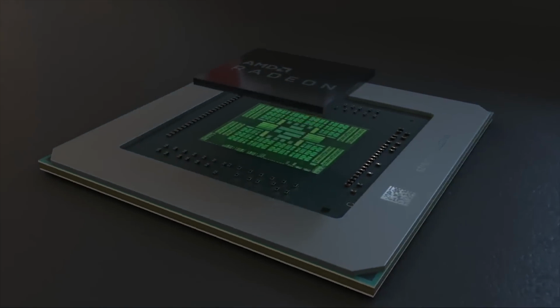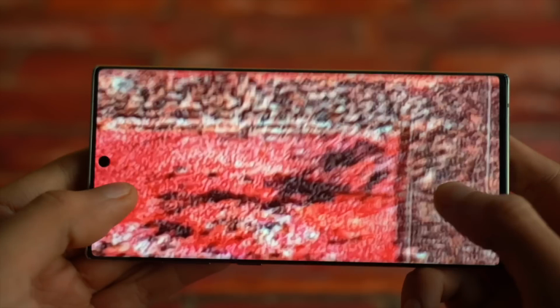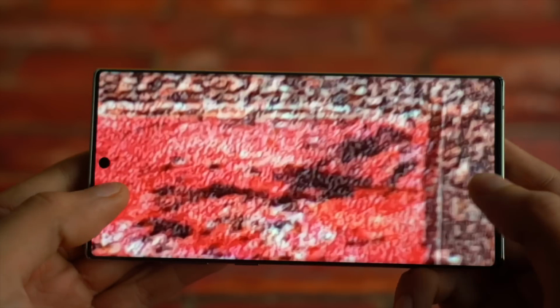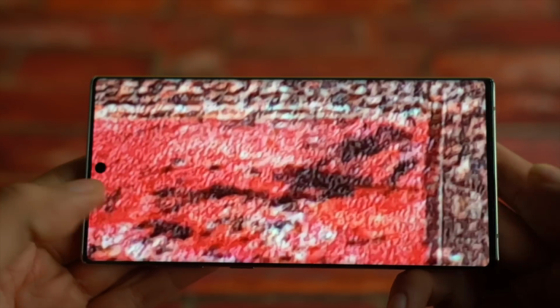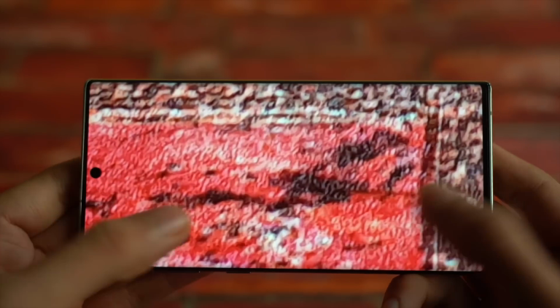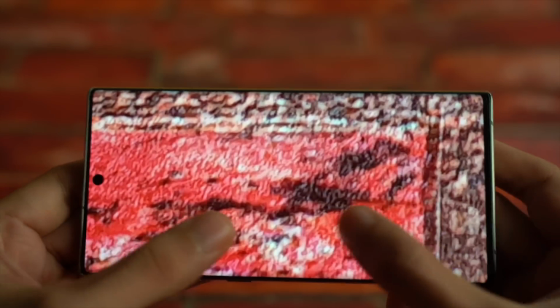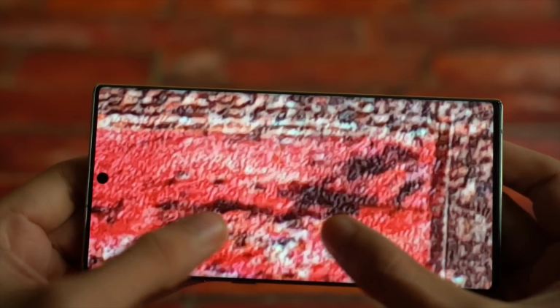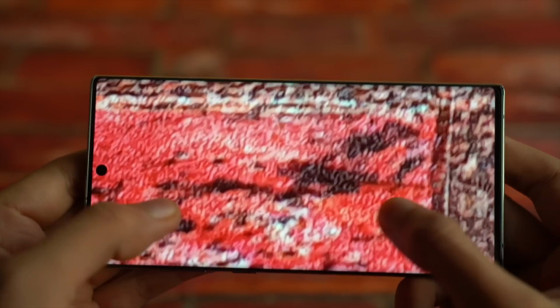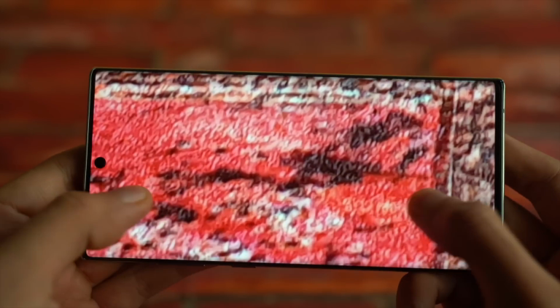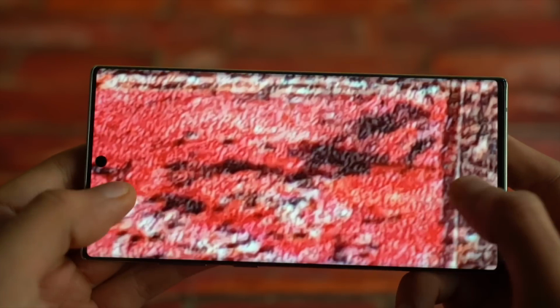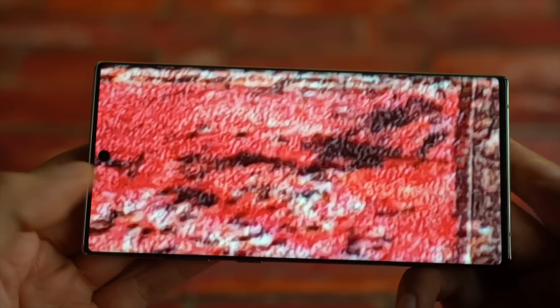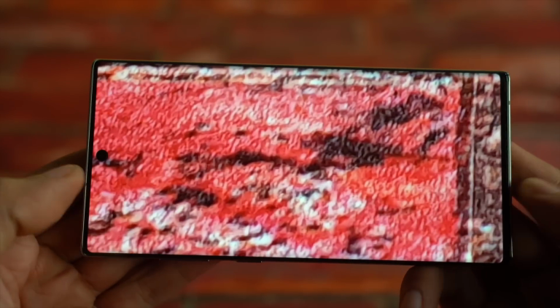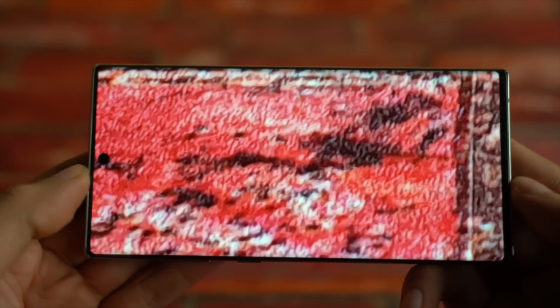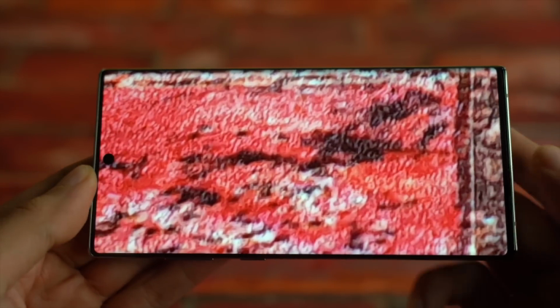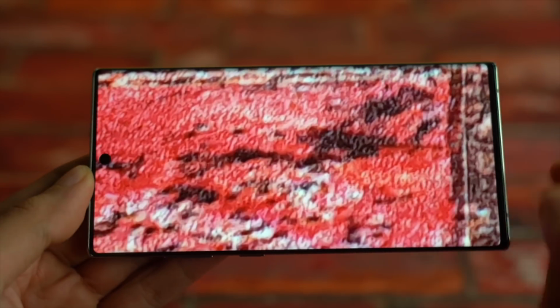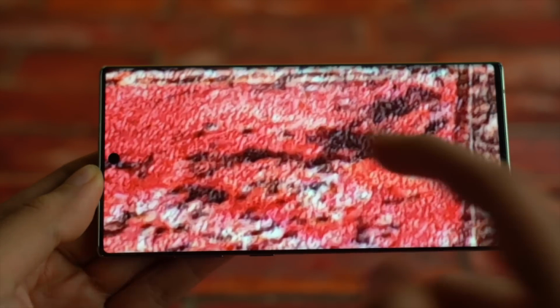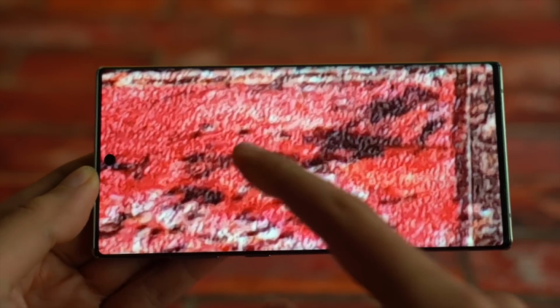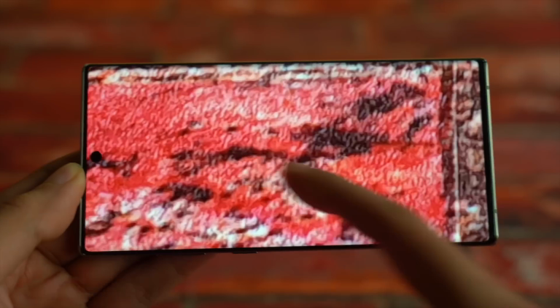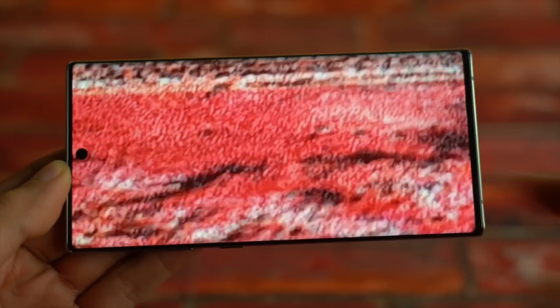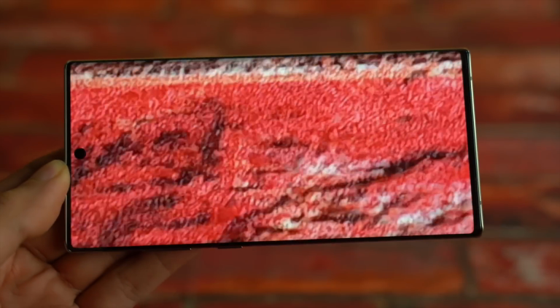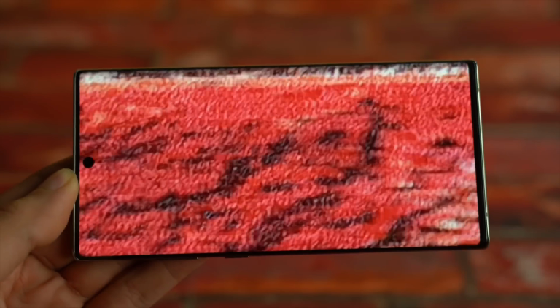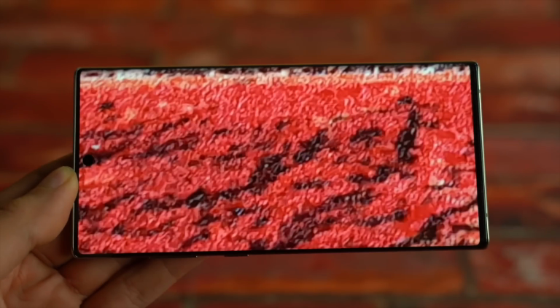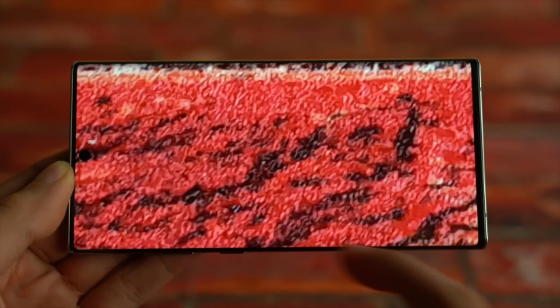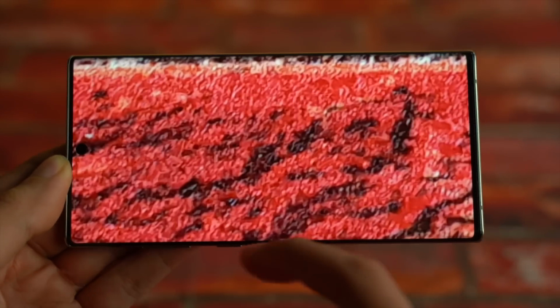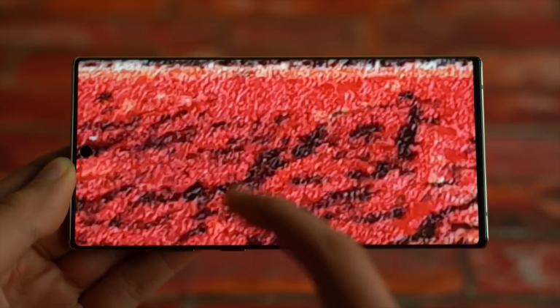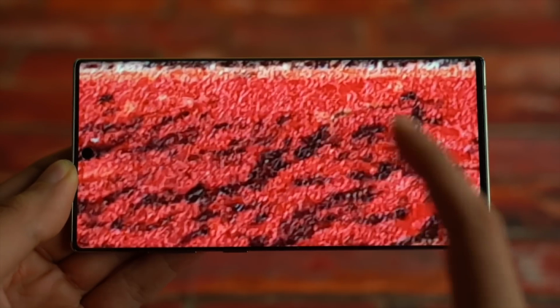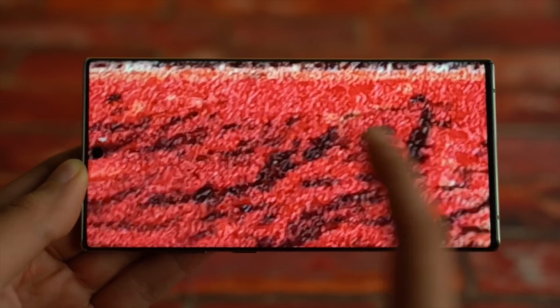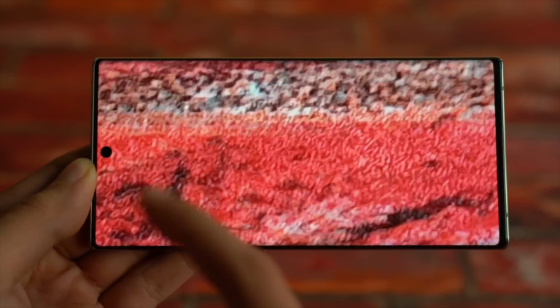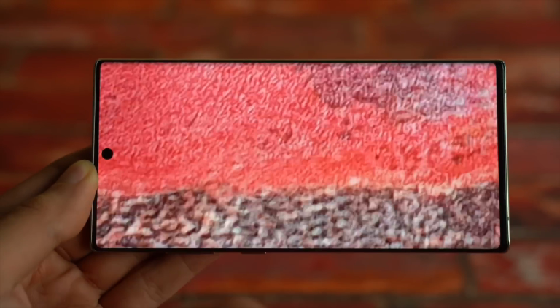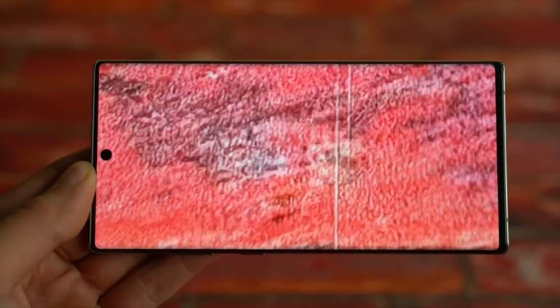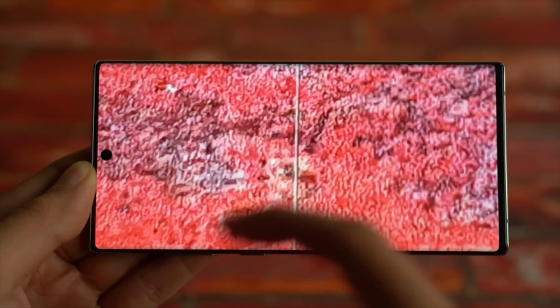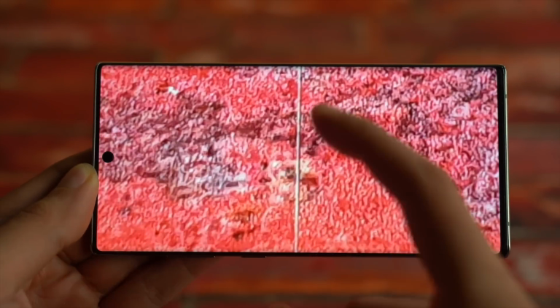And most importantly, they have to absolutely bring the Galaxy Note series back in the game.